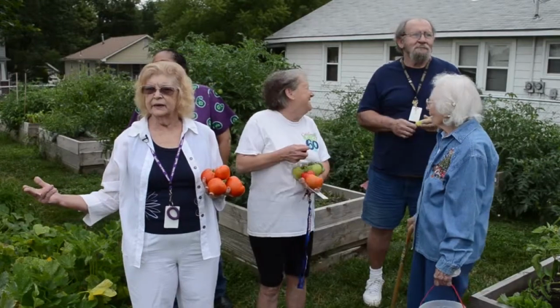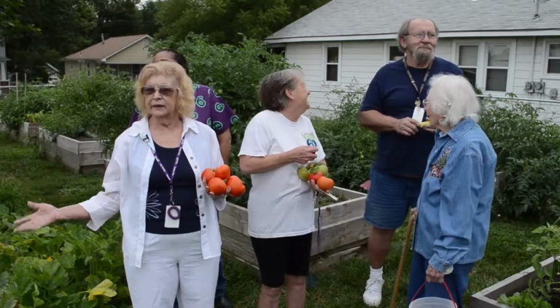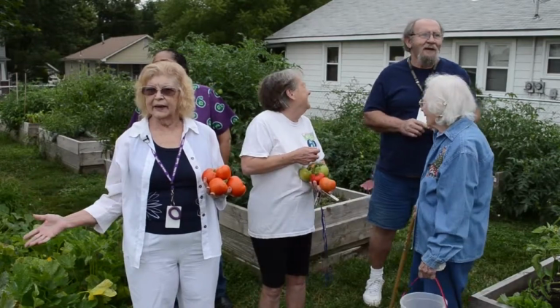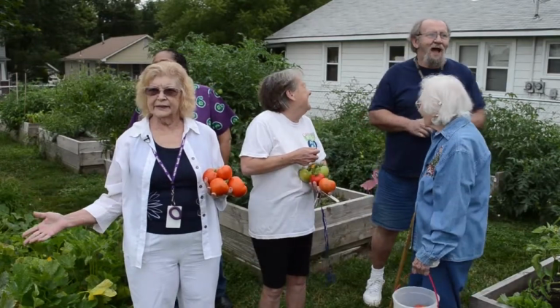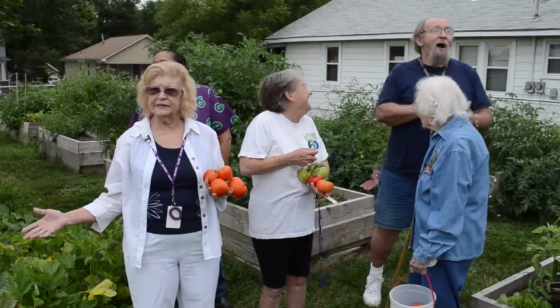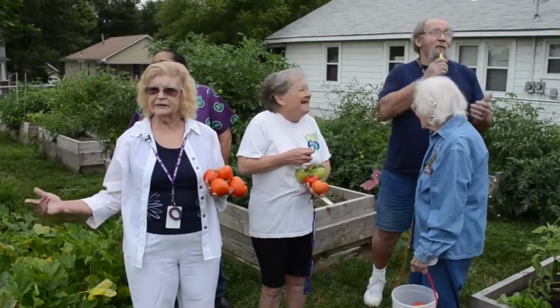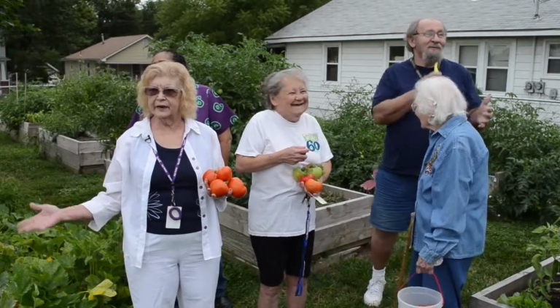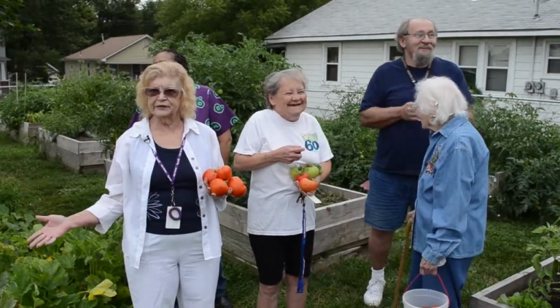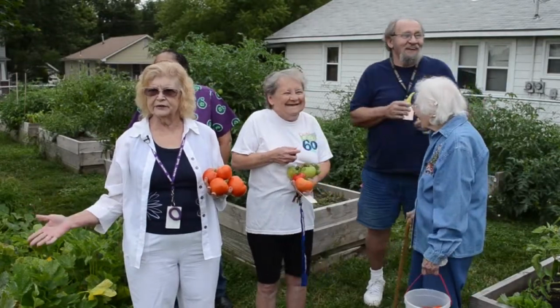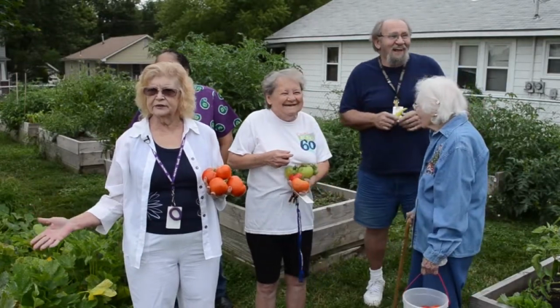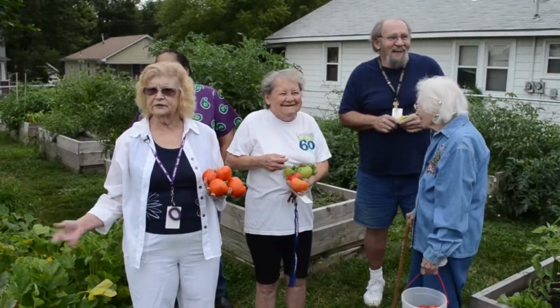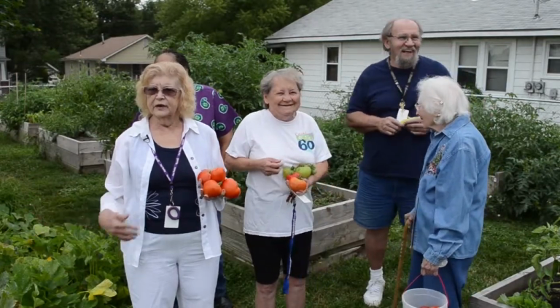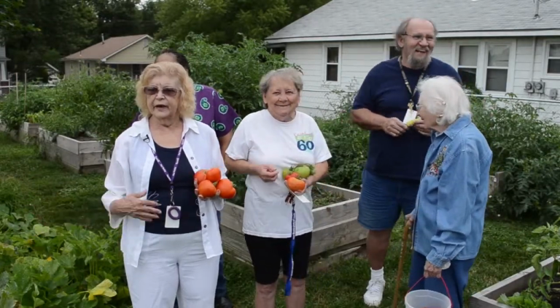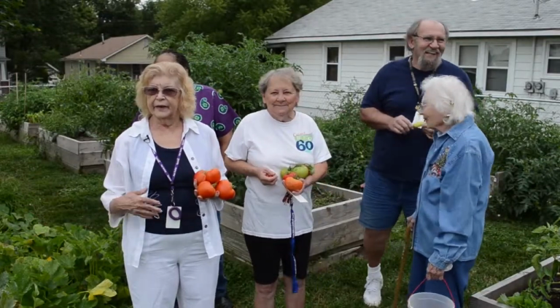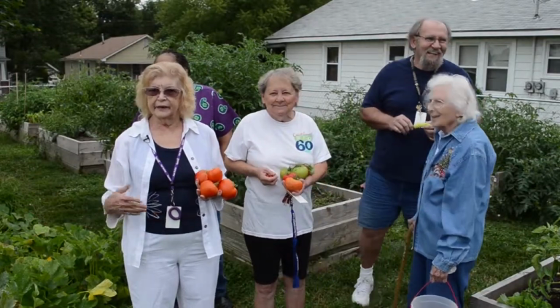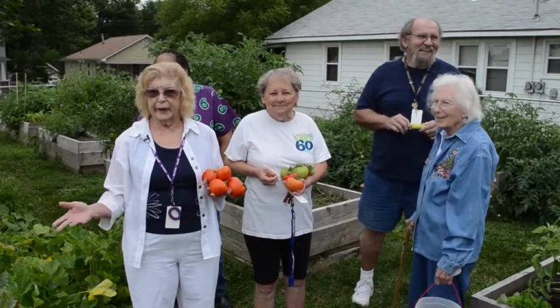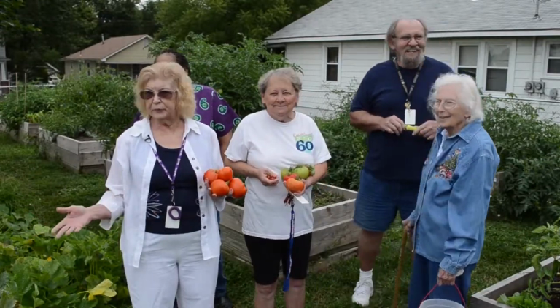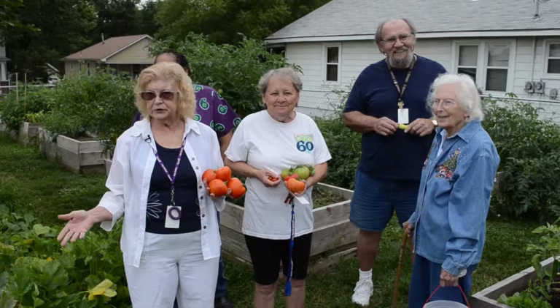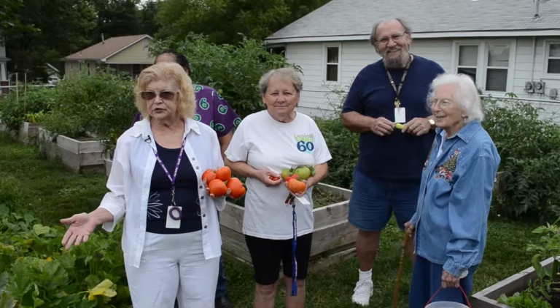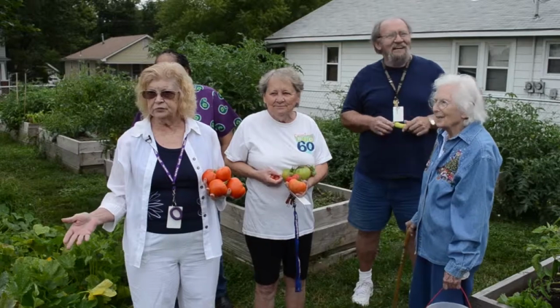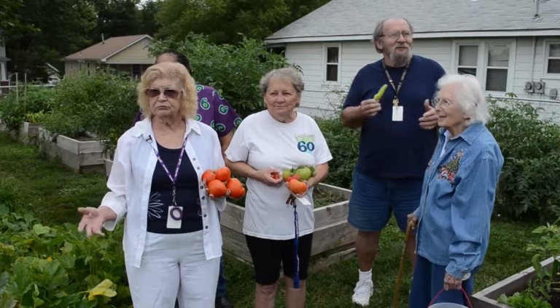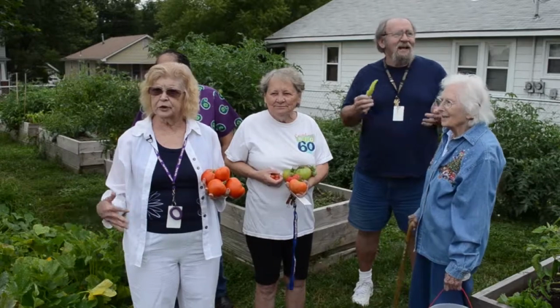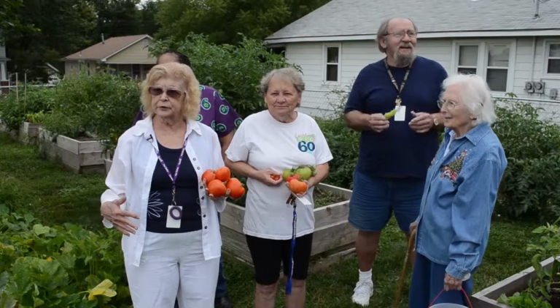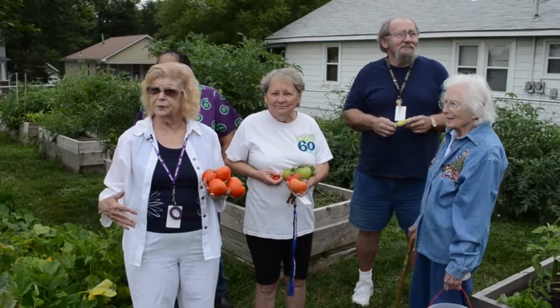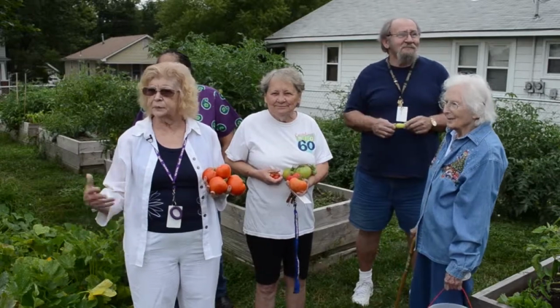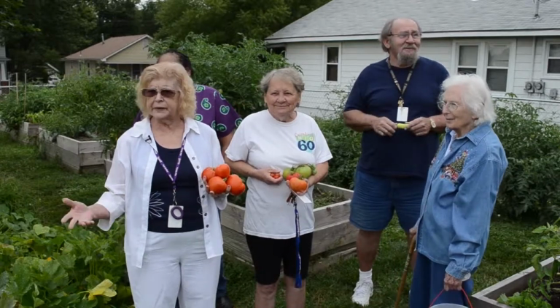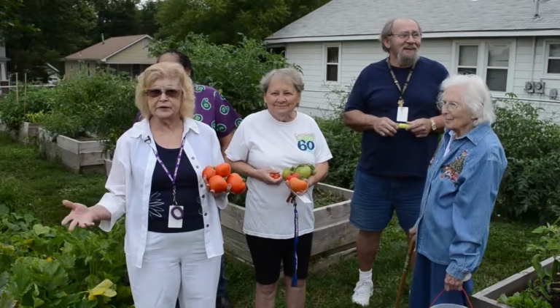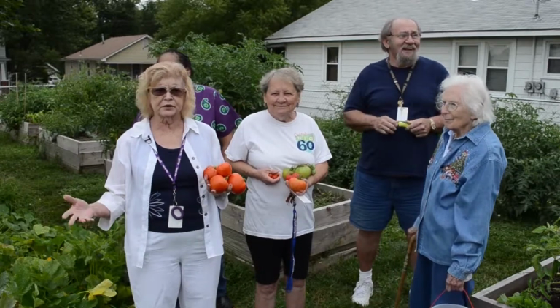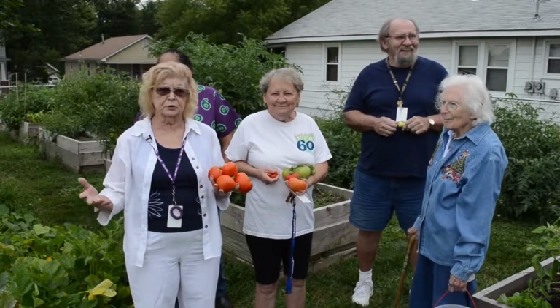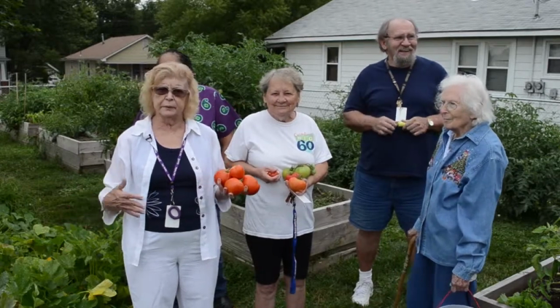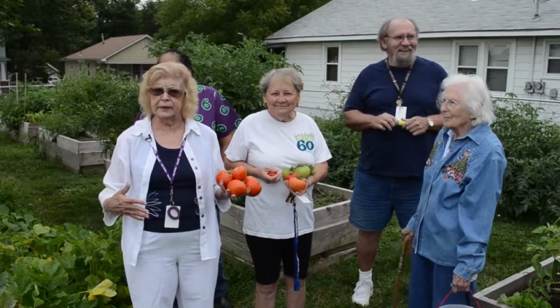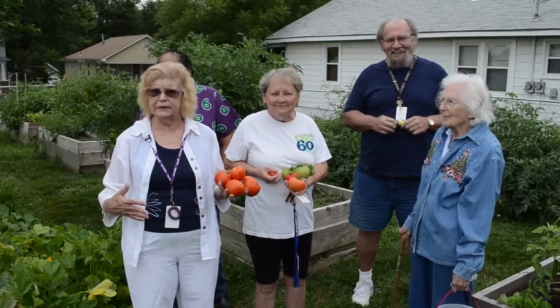lettuce, onions, cabbage, turnips, beets, green beans.